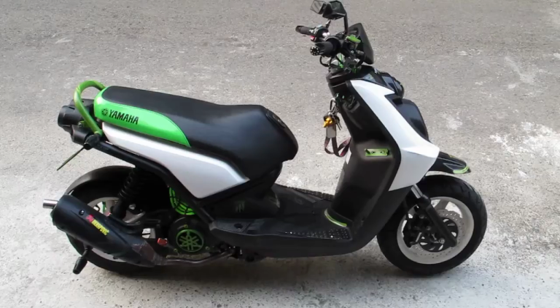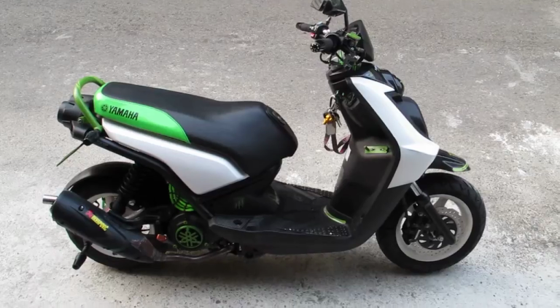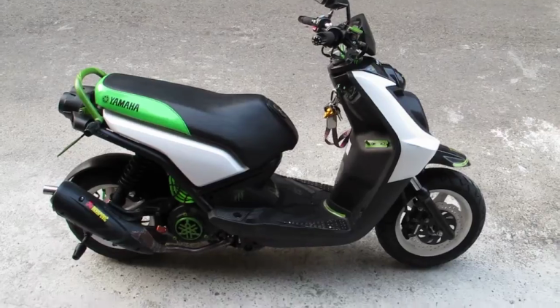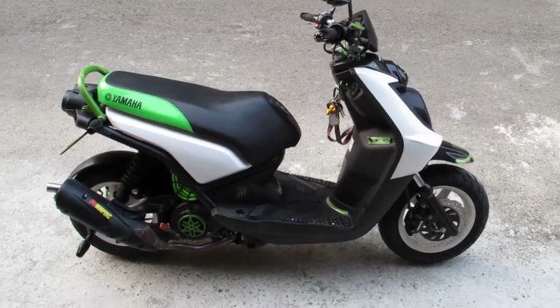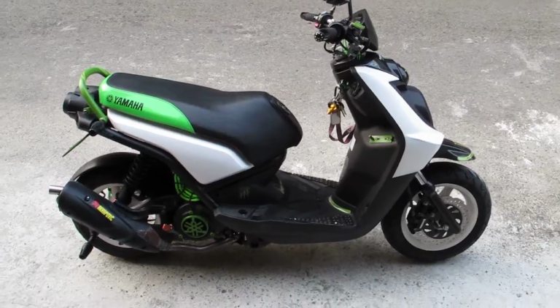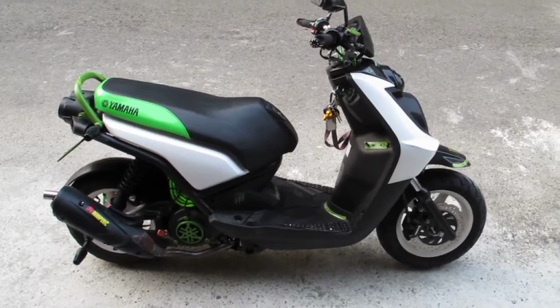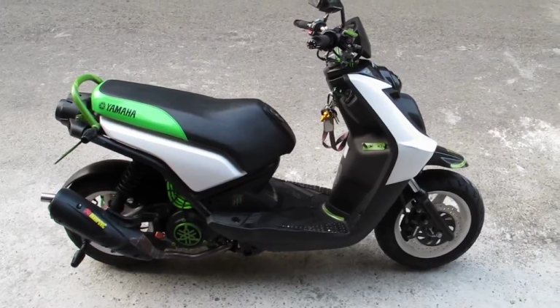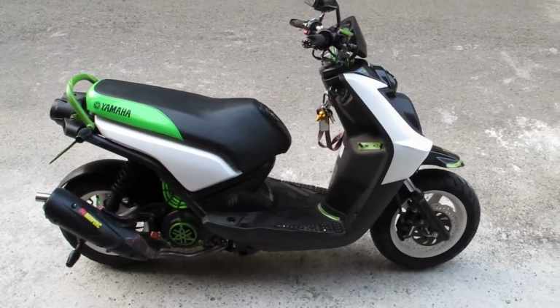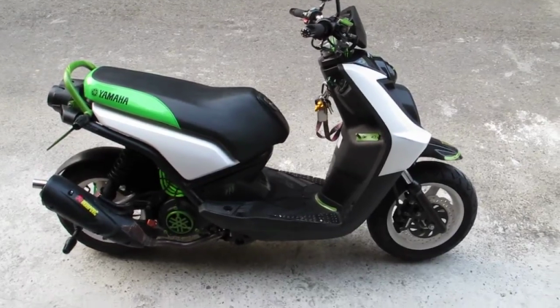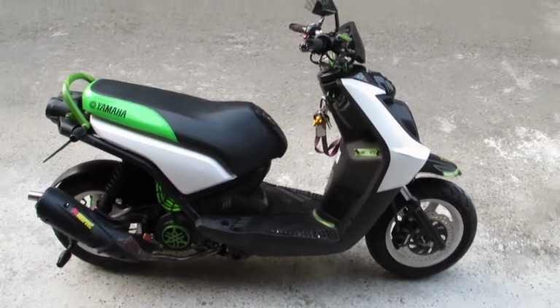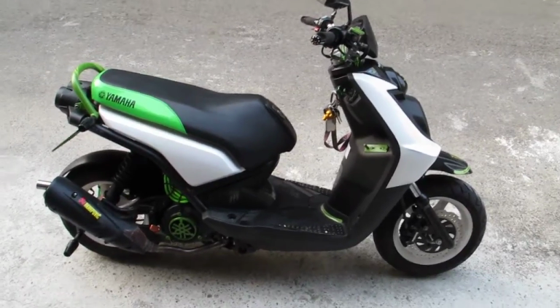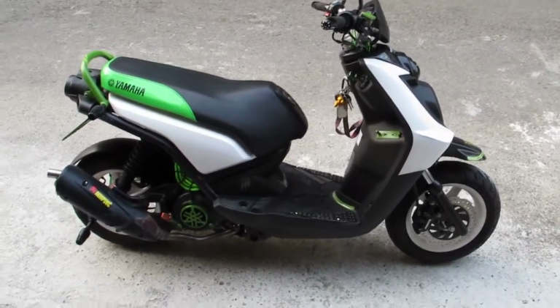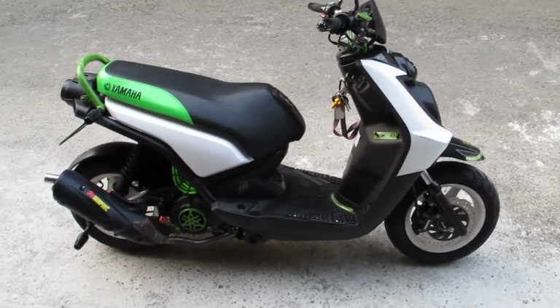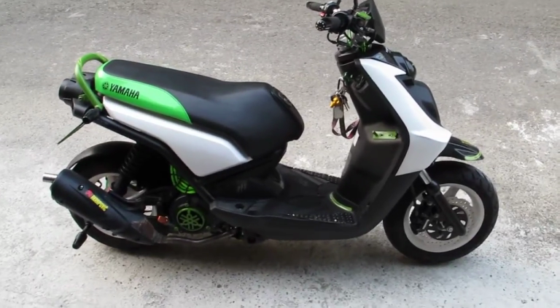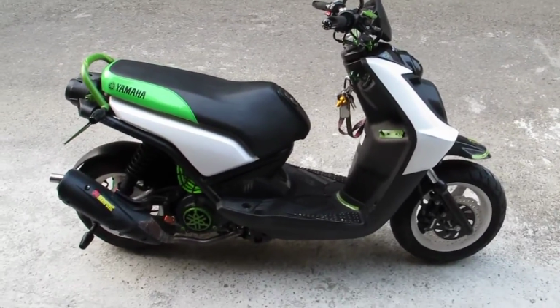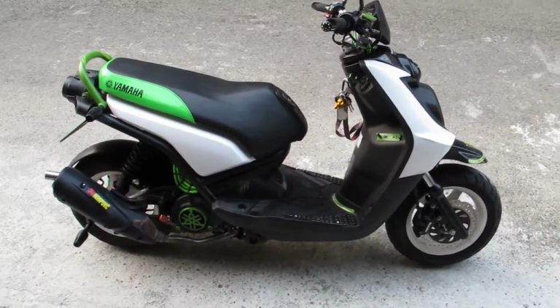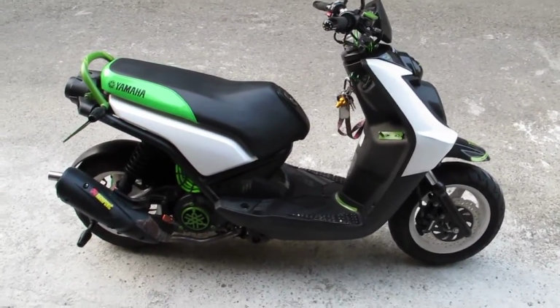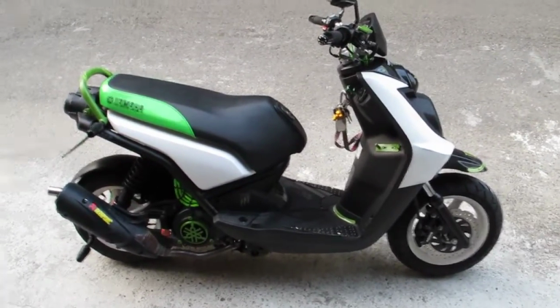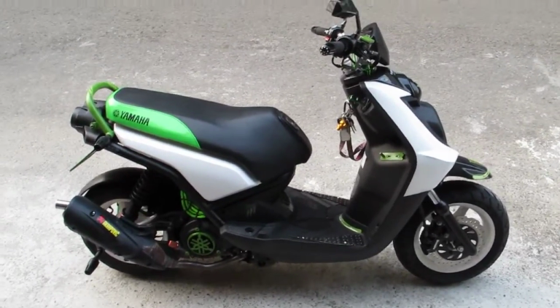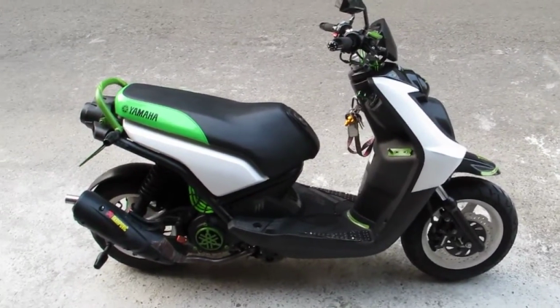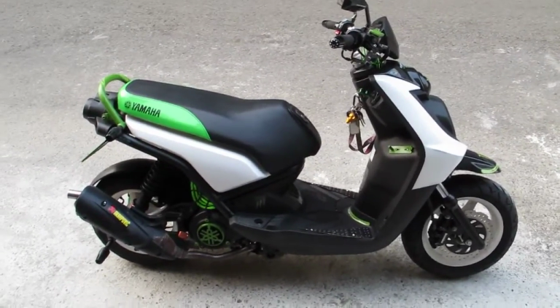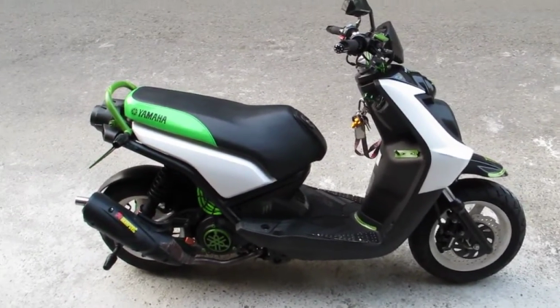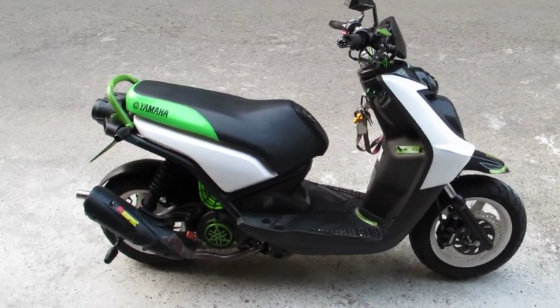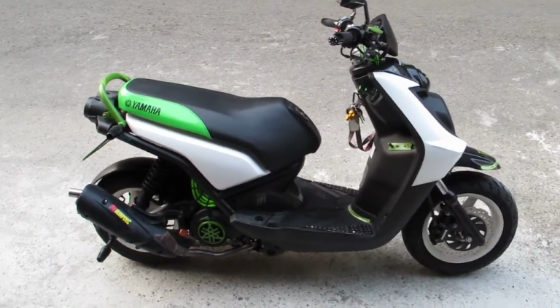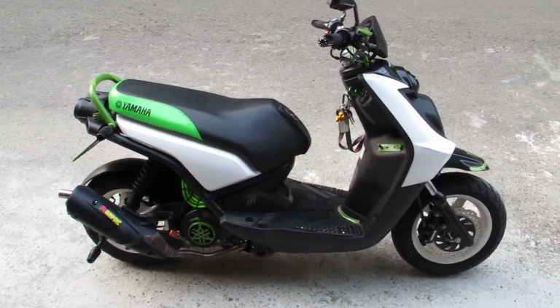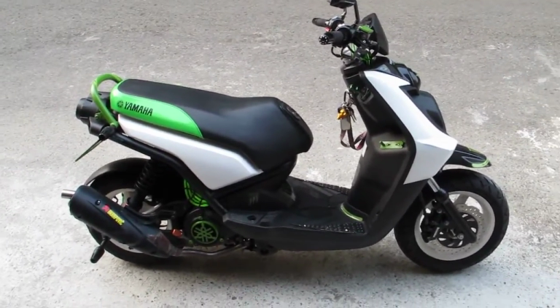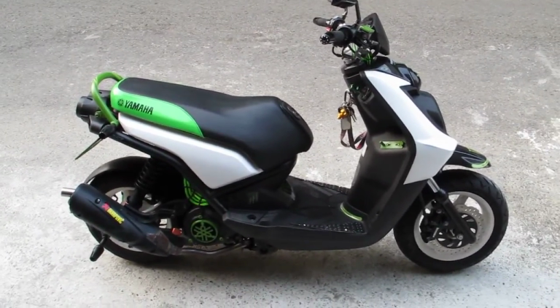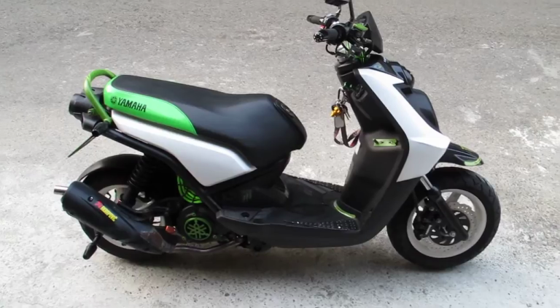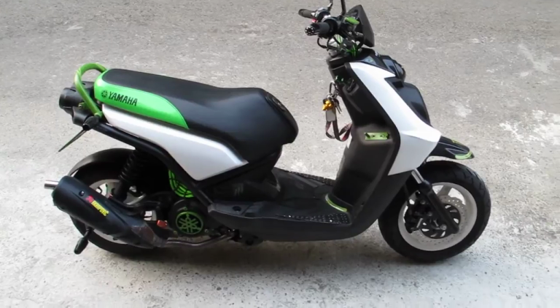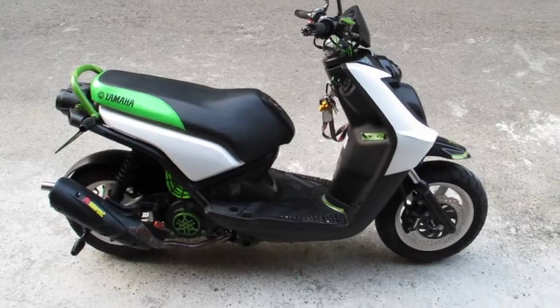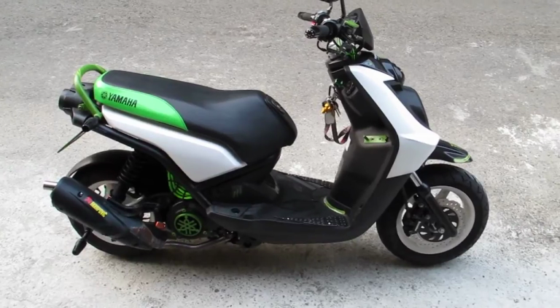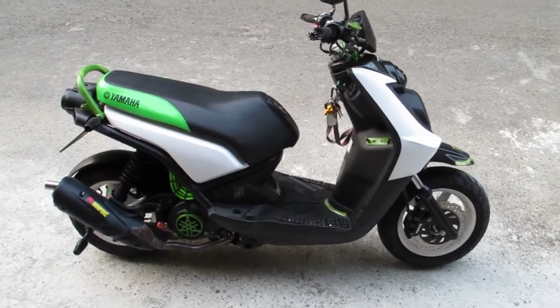Hello, this is Terry. Again, this is a new project. It's a BVSA 125.